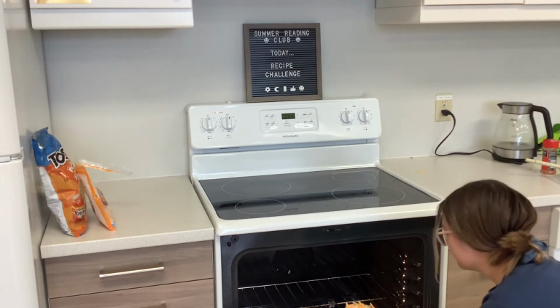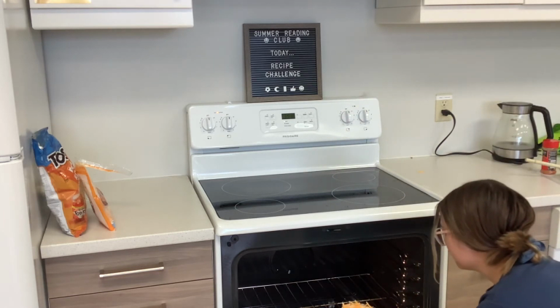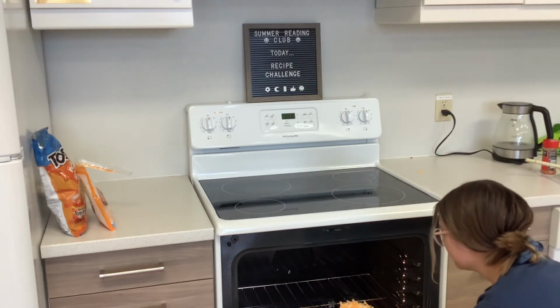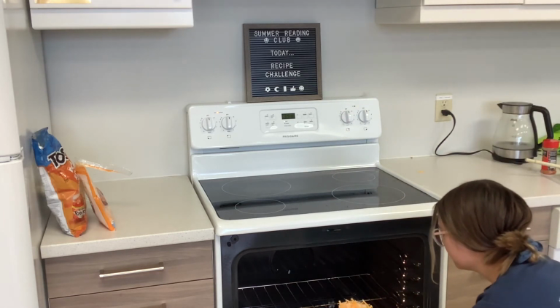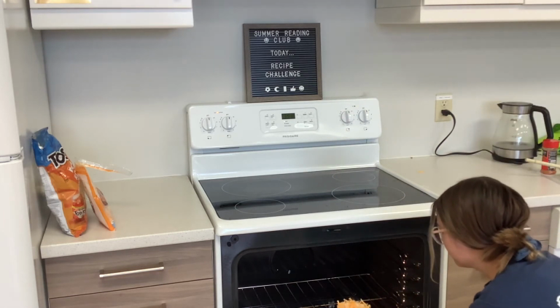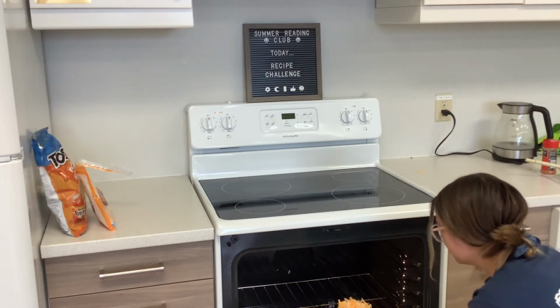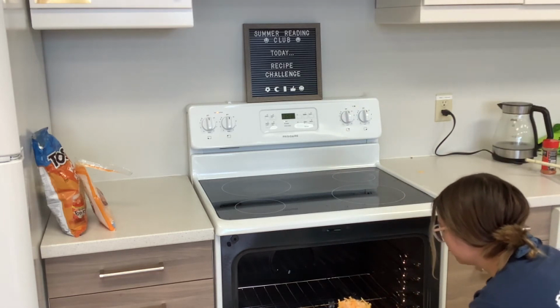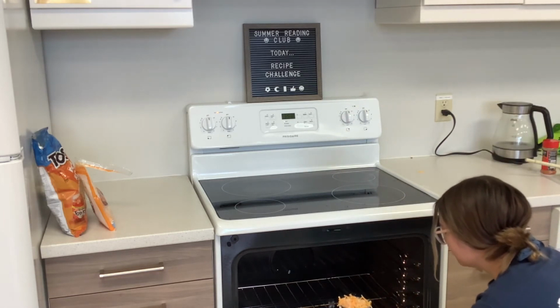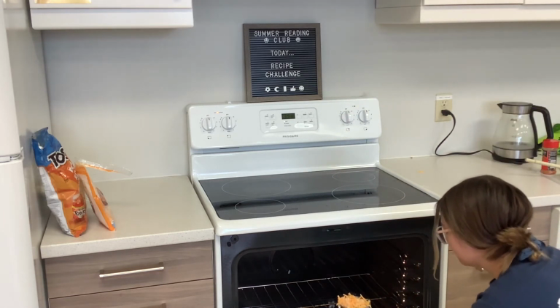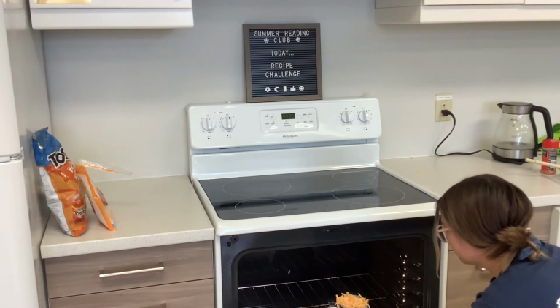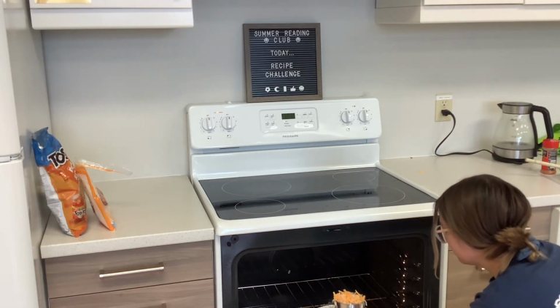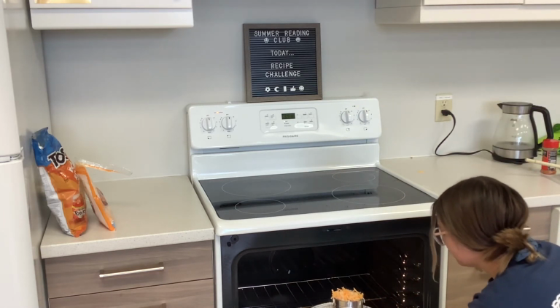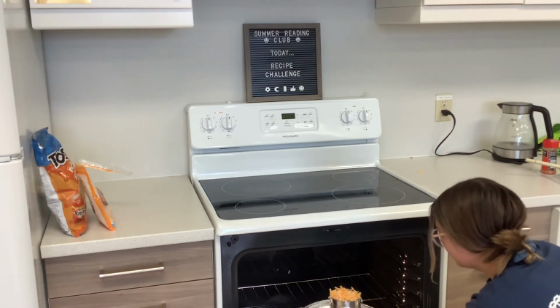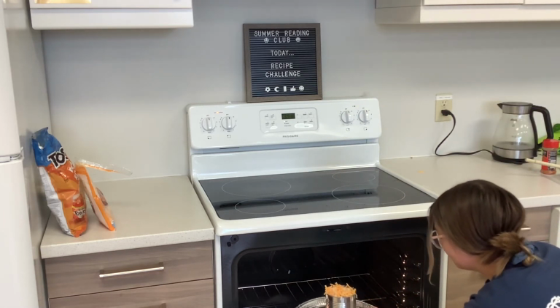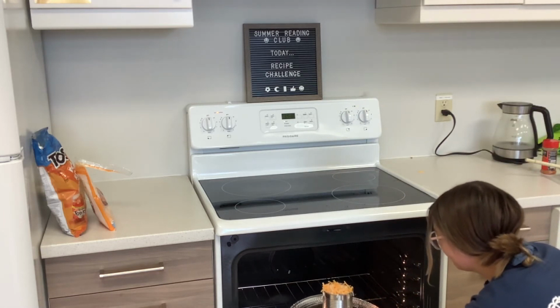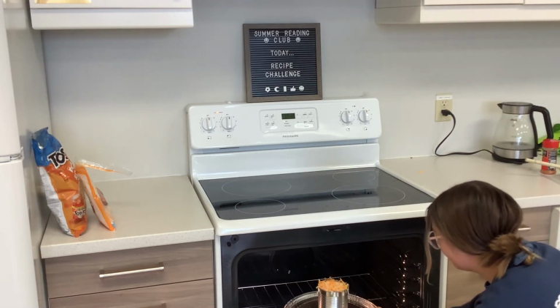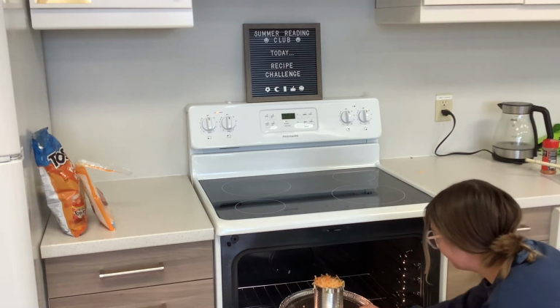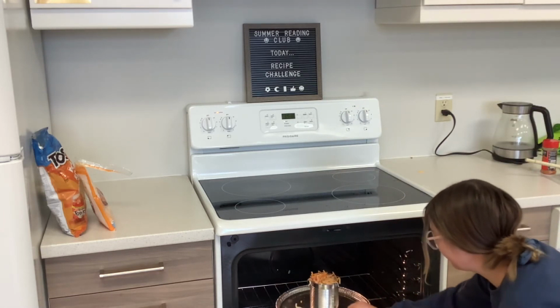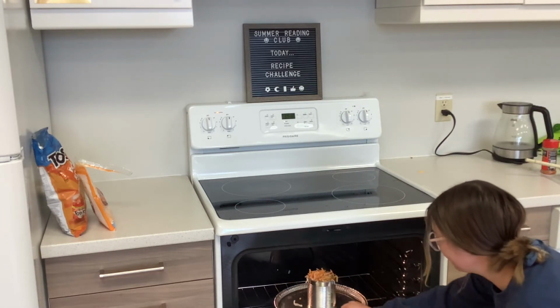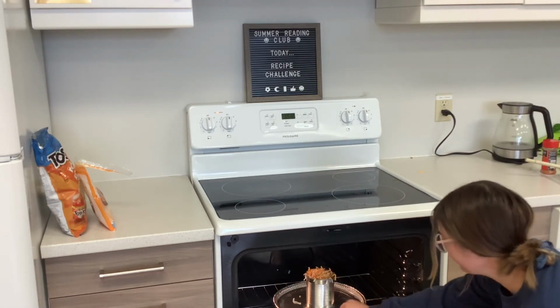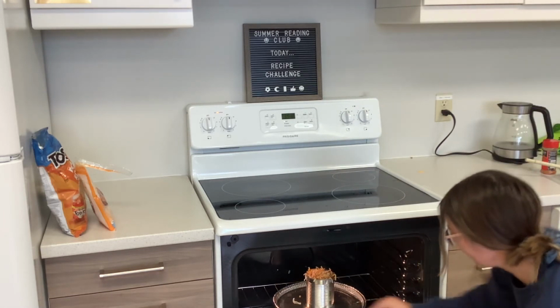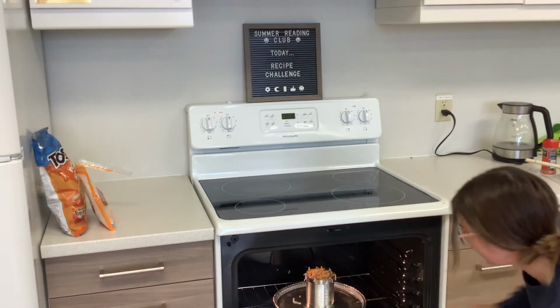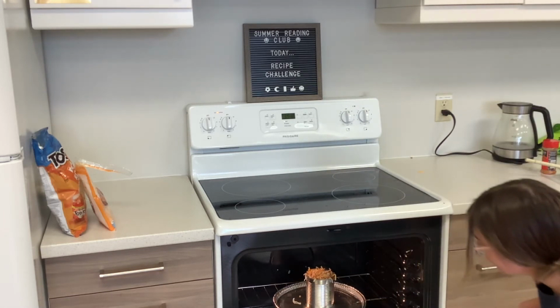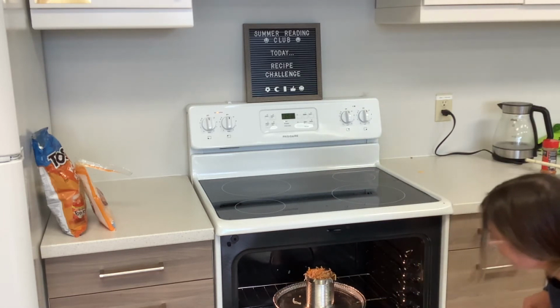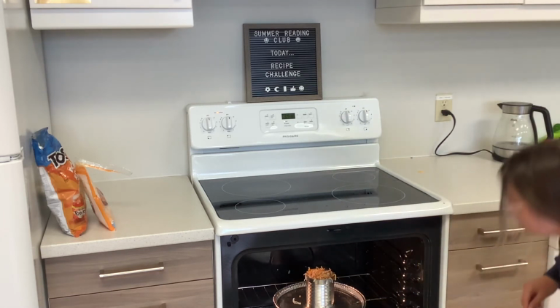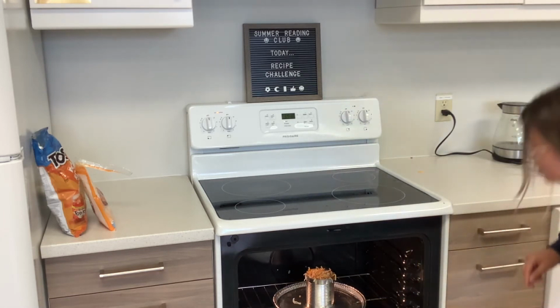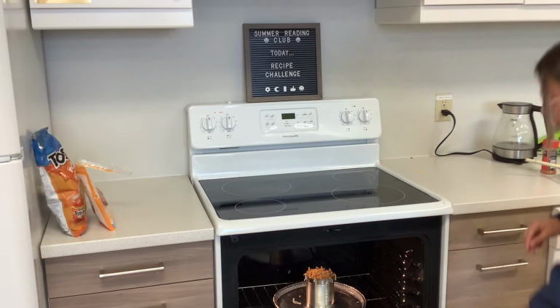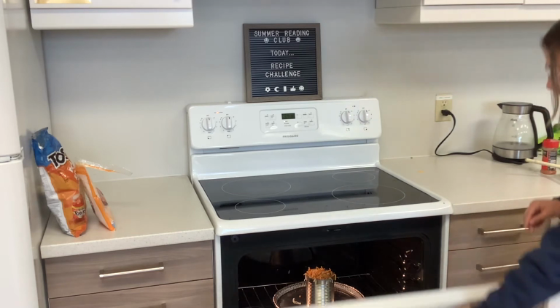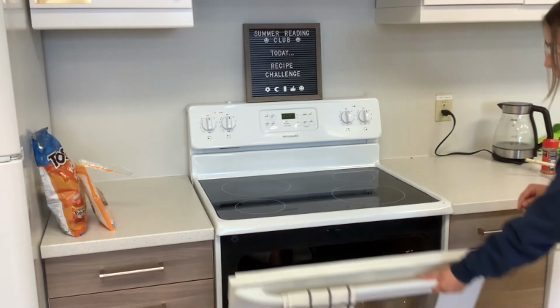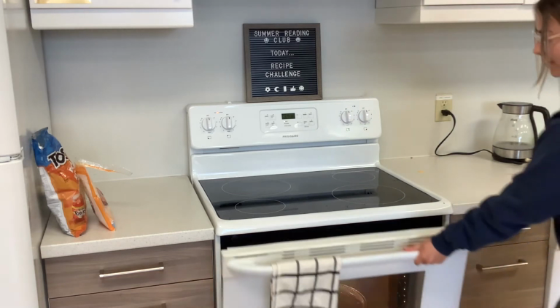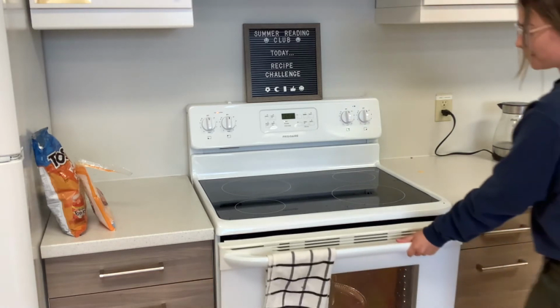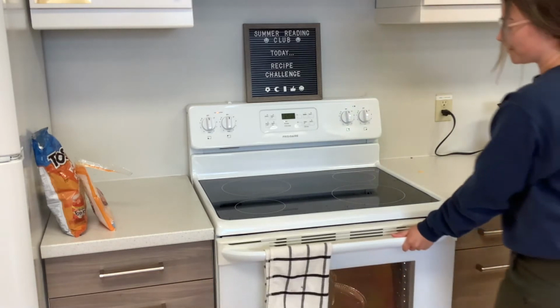We put our timer for 10 minutes, but really you just want to go until it looks all melted and is warm in the middle.